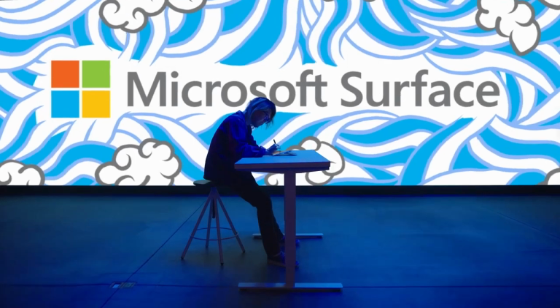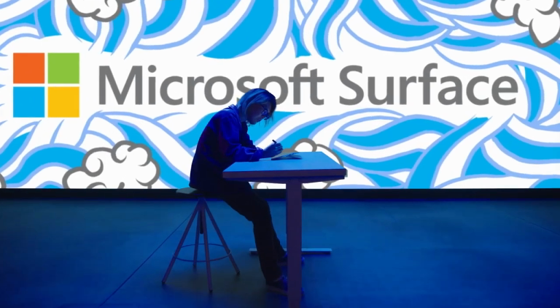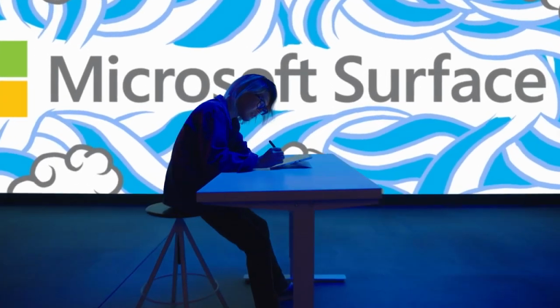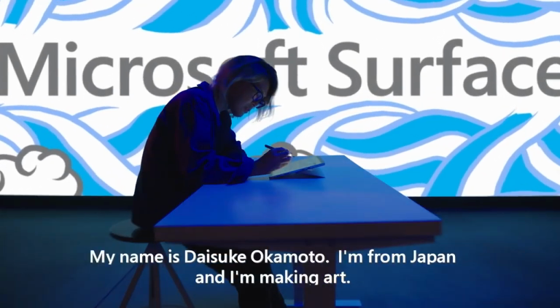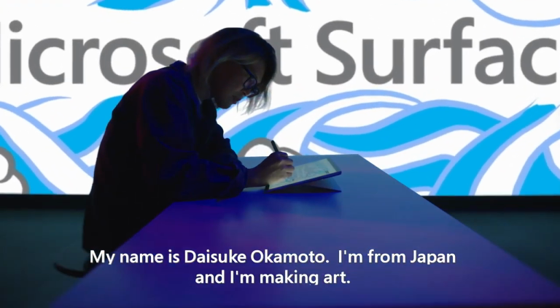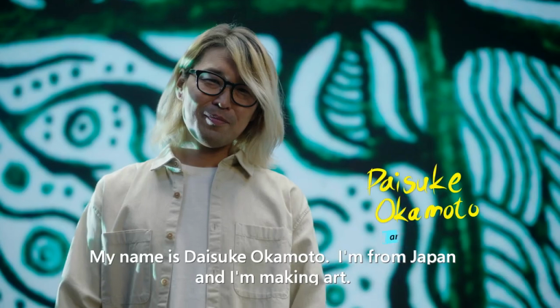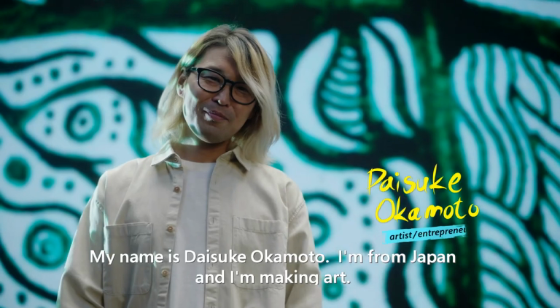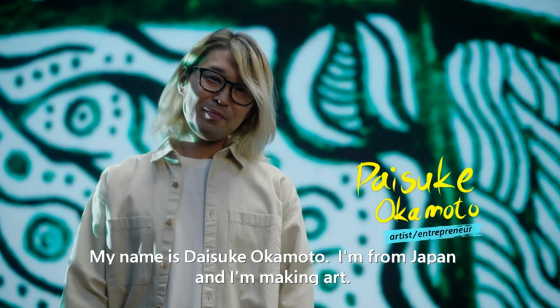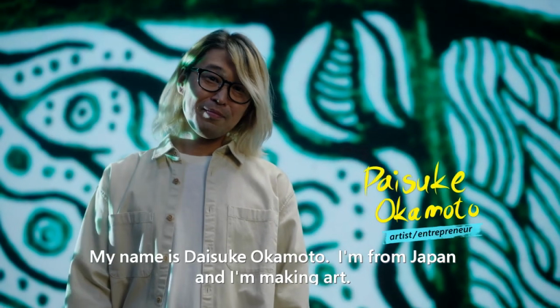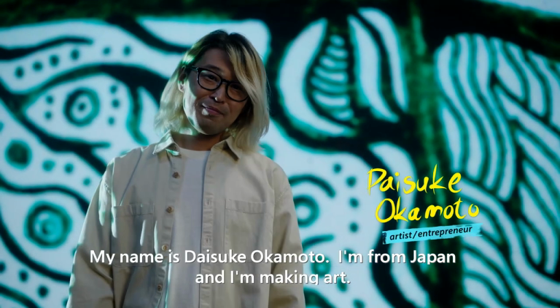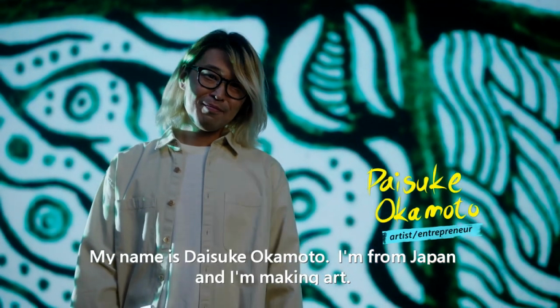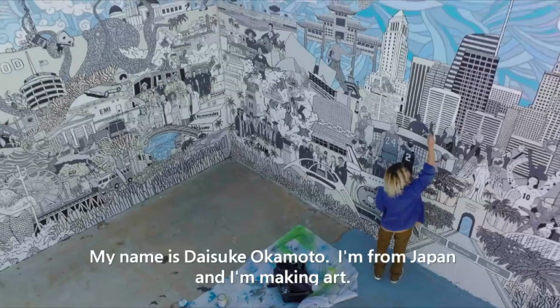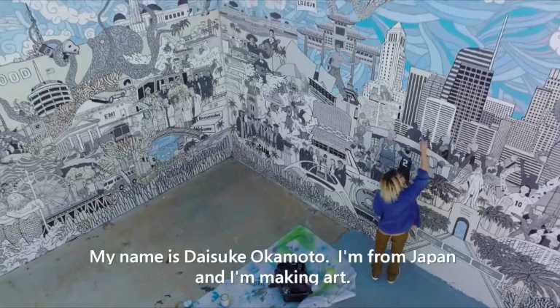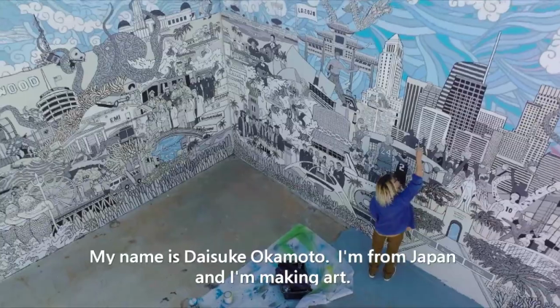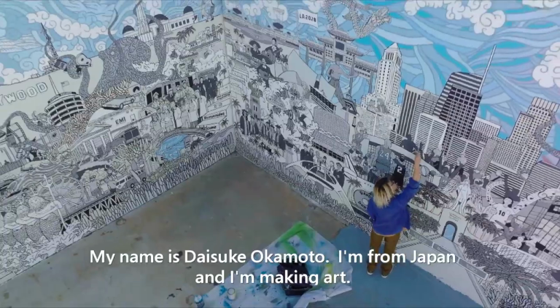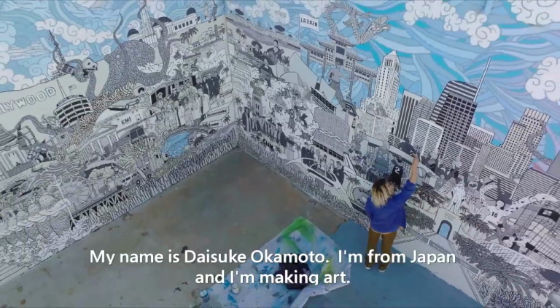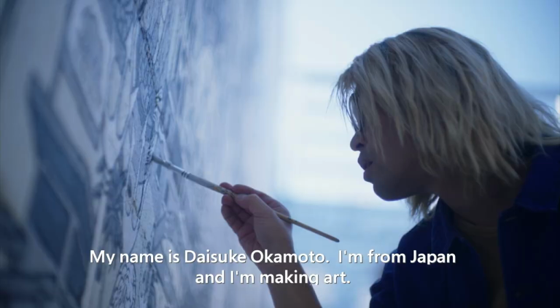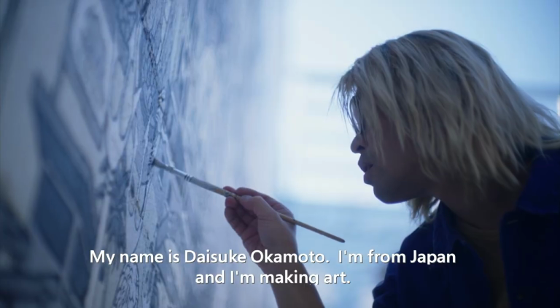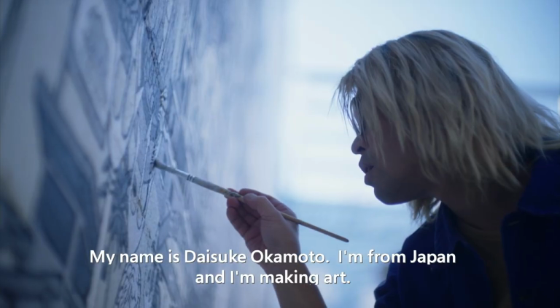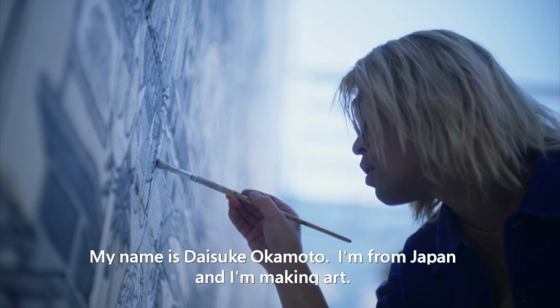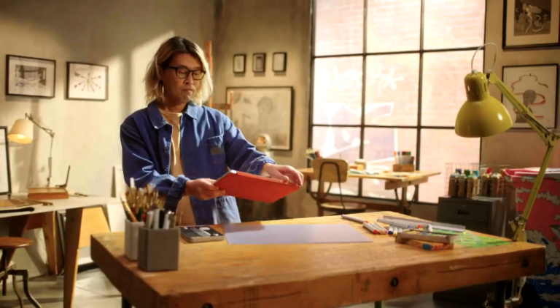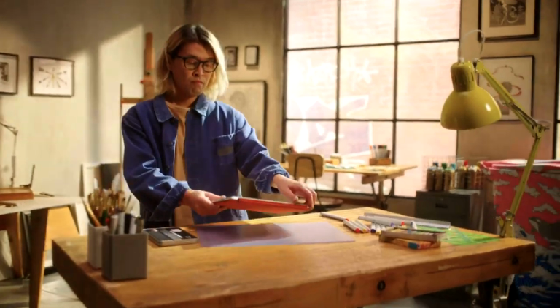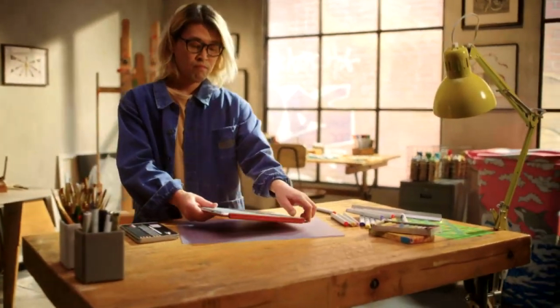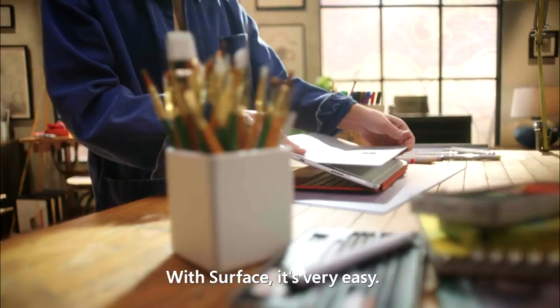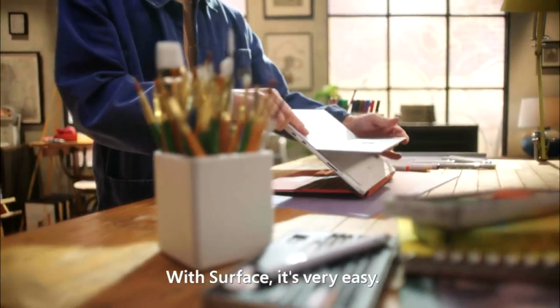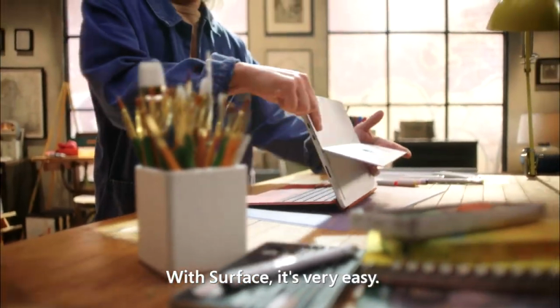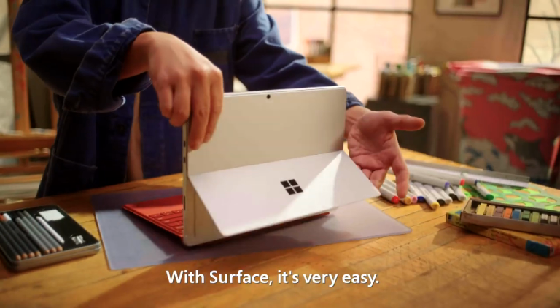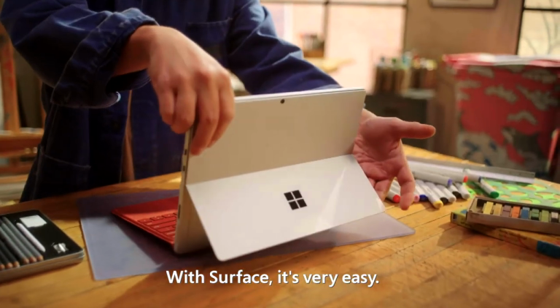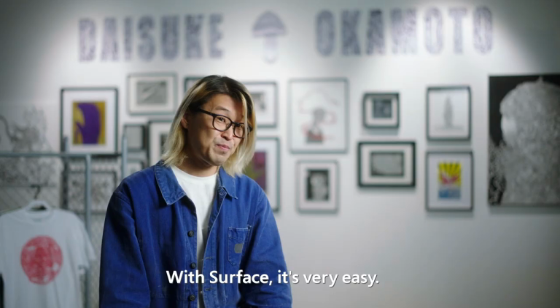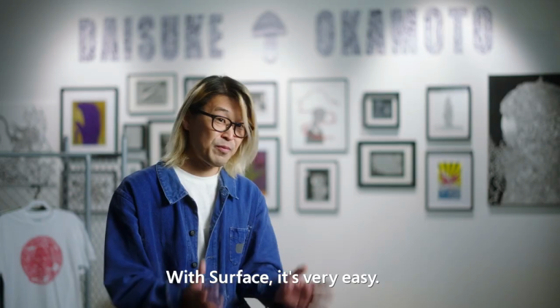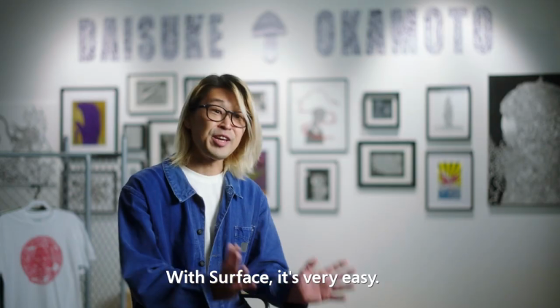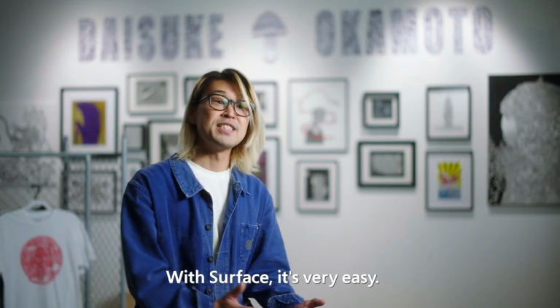My name is Daisuke Okamoto. I'm from Japan and I'm making art. With Surface, it's very easy.